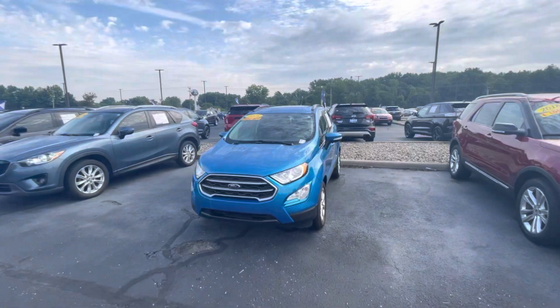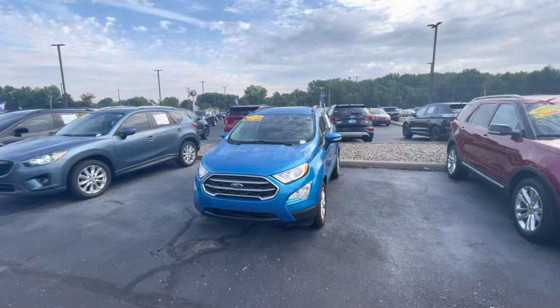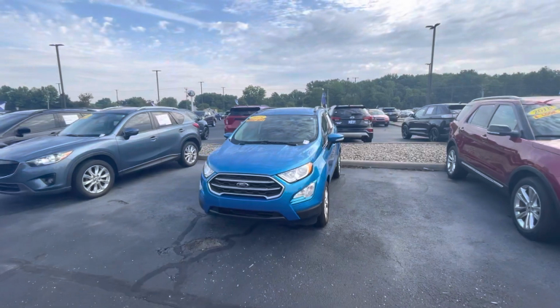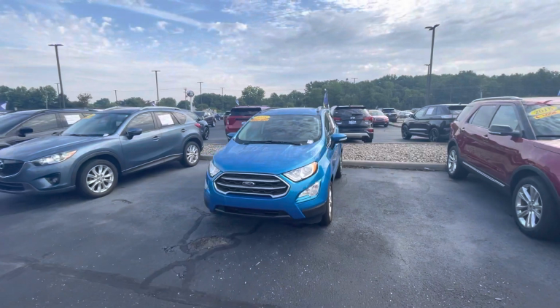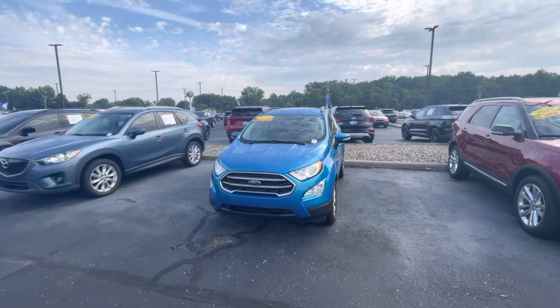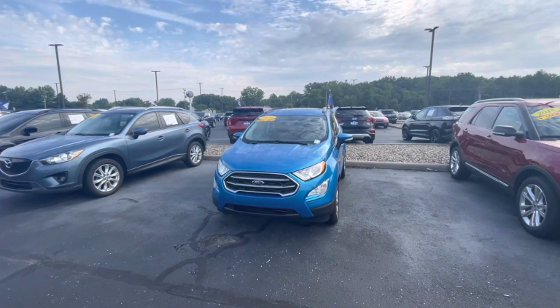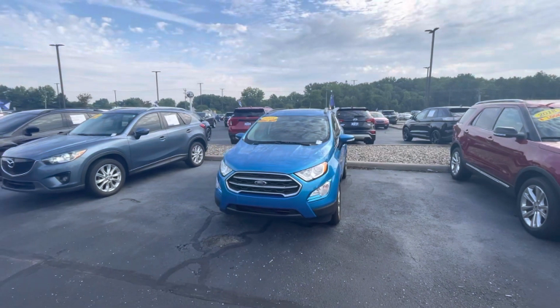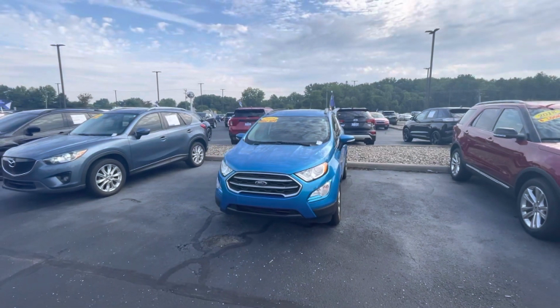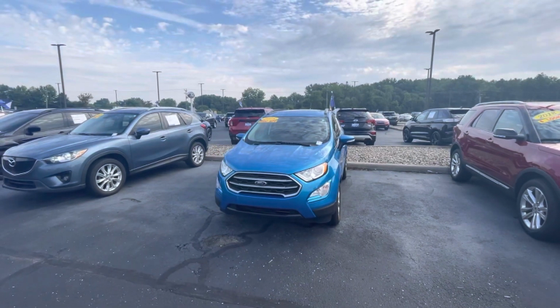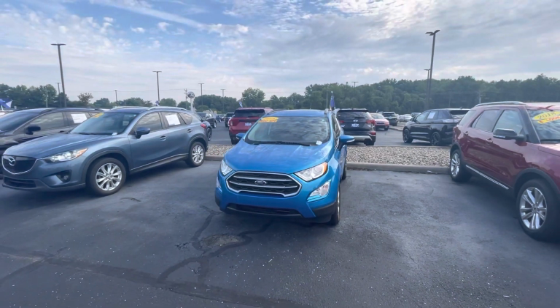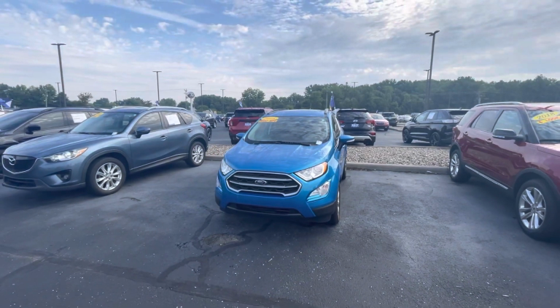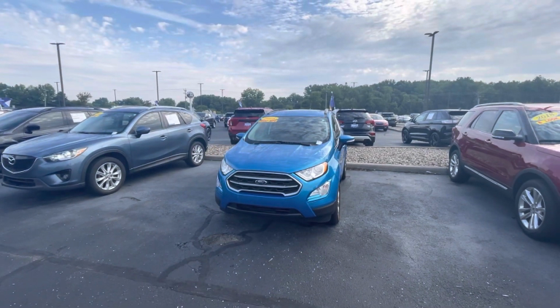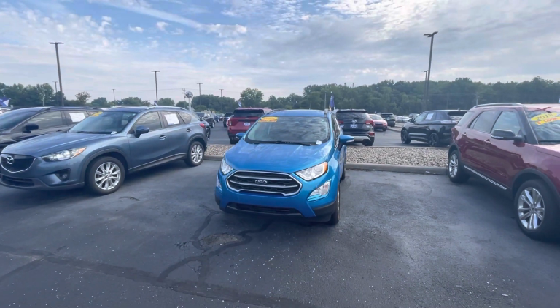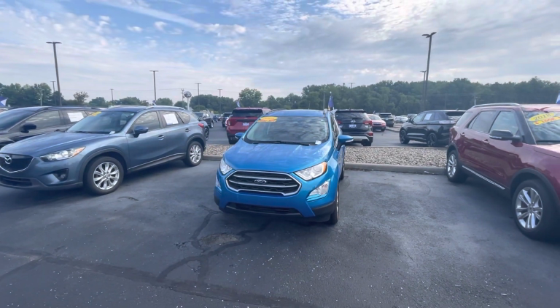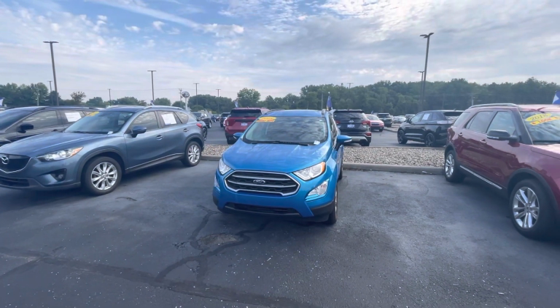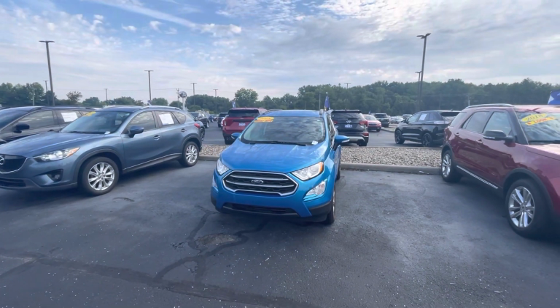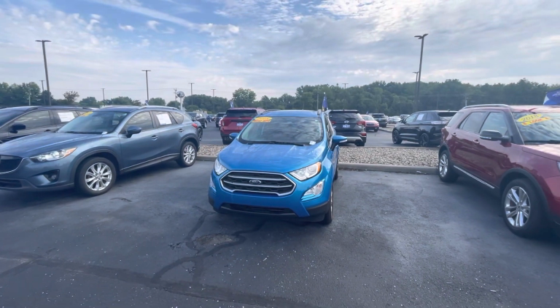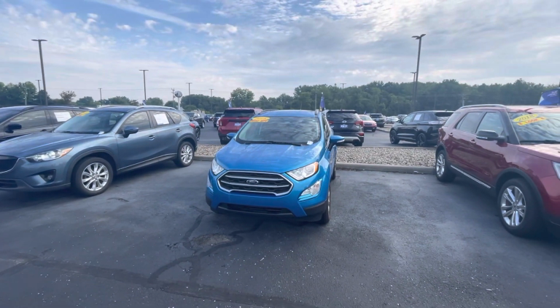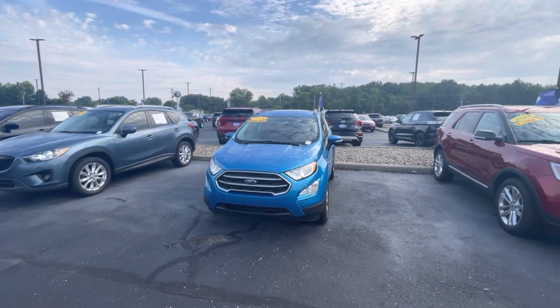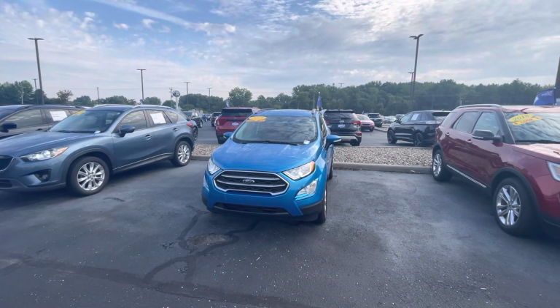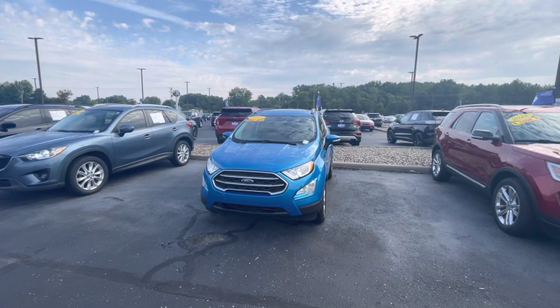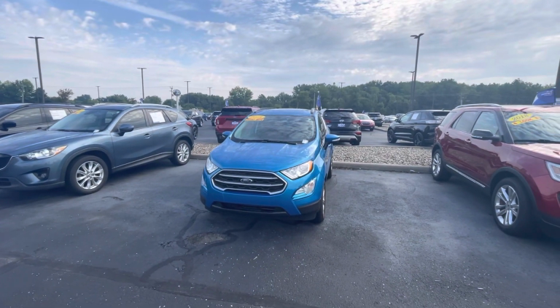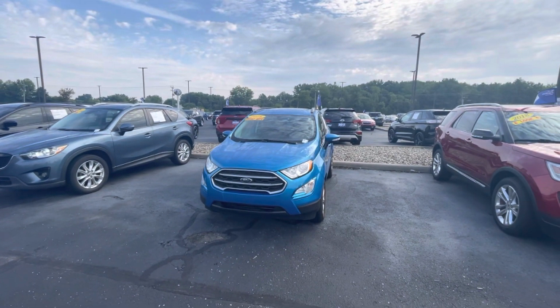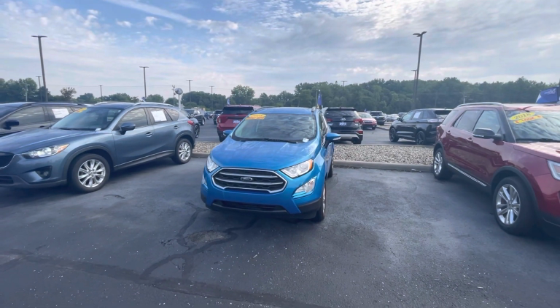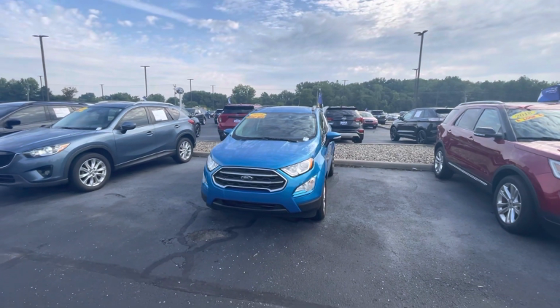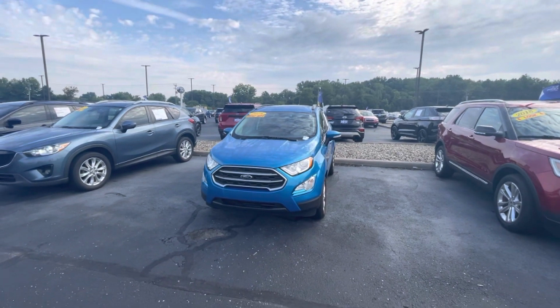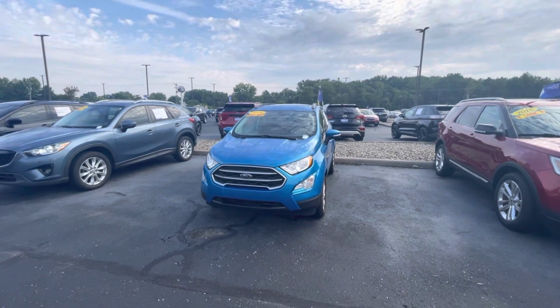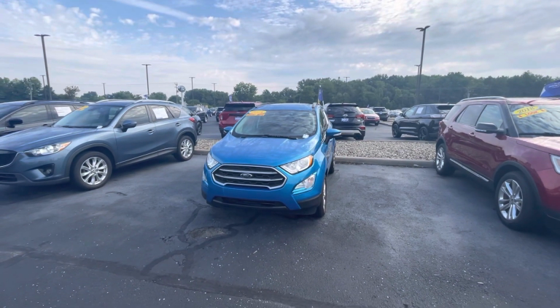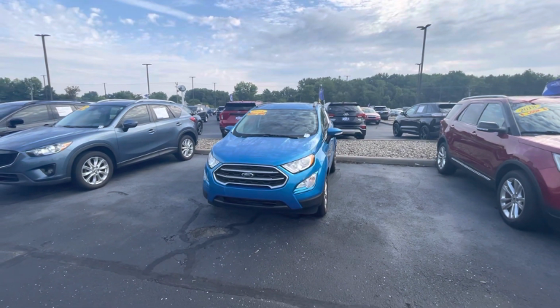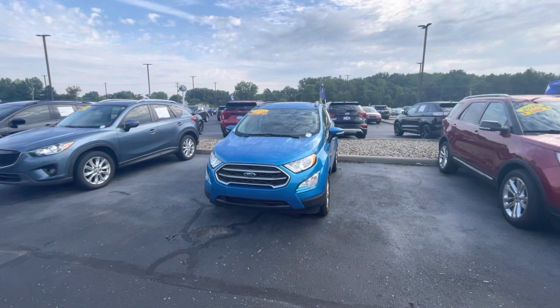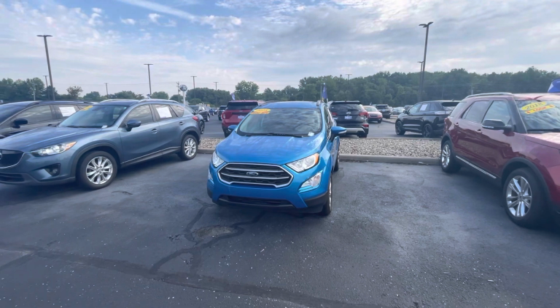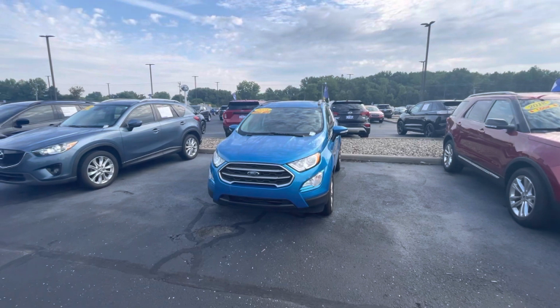Good morning, this is Billy DeWitt with Bill's Ford. This is the 2018 Ford EcoSport that you inquired on.